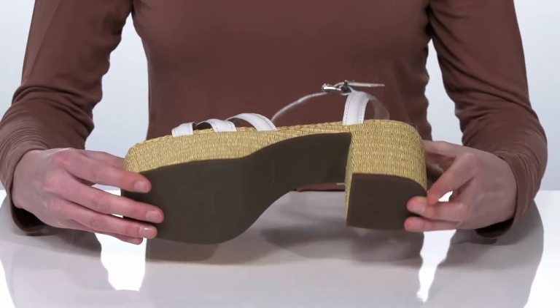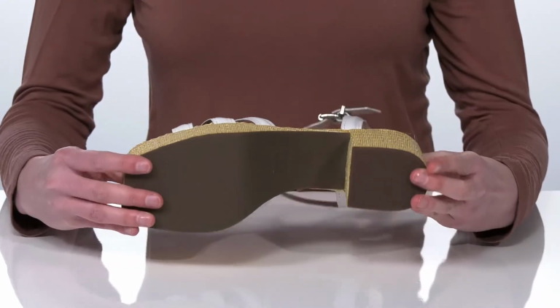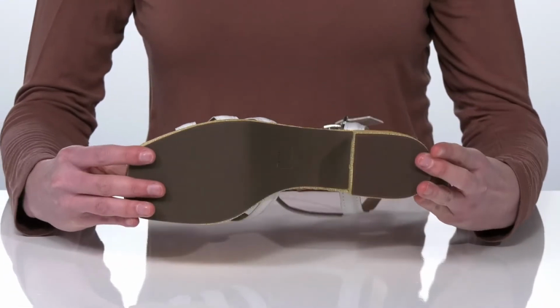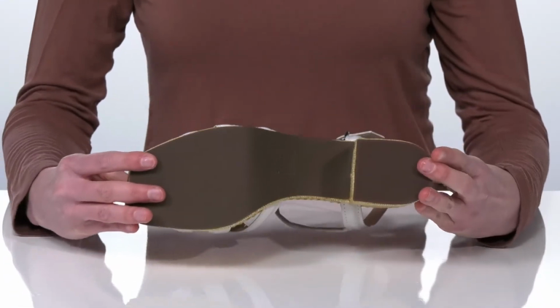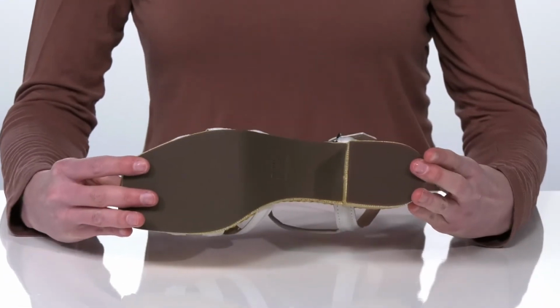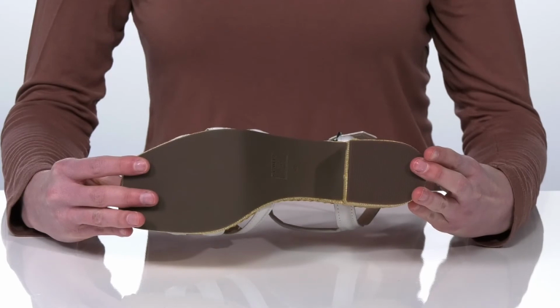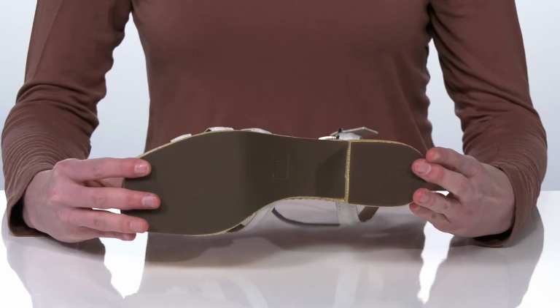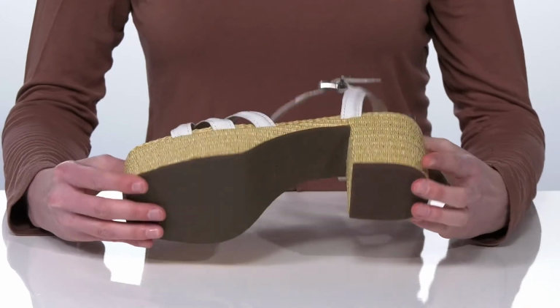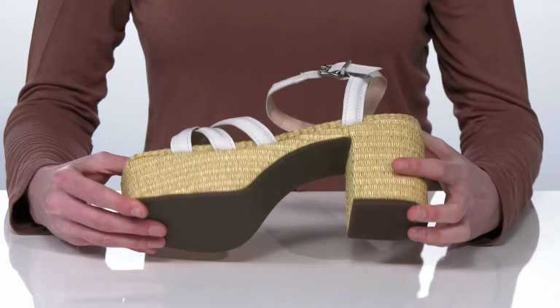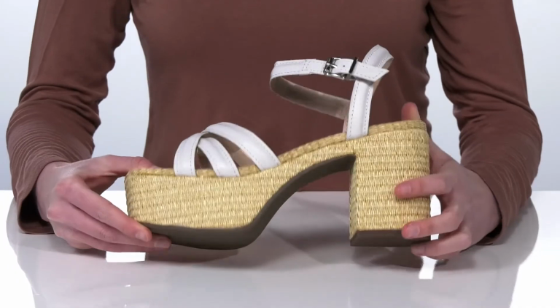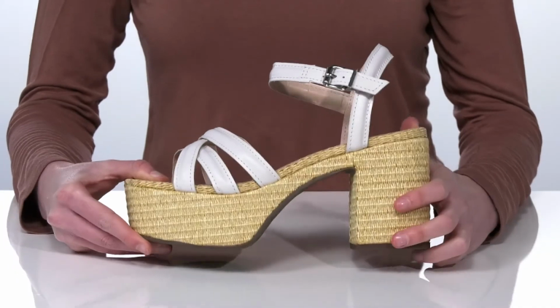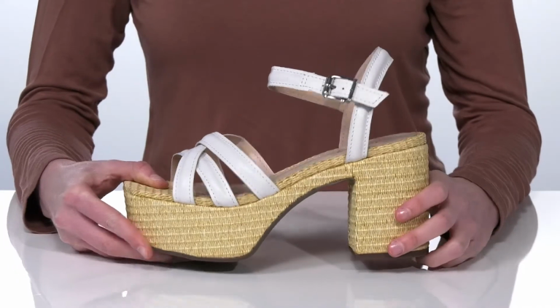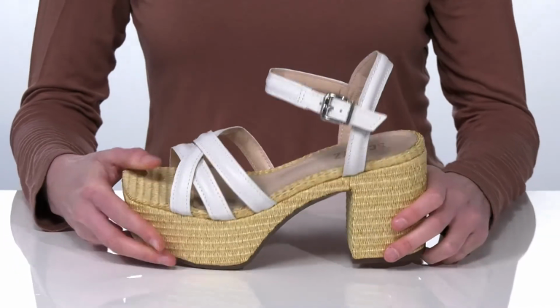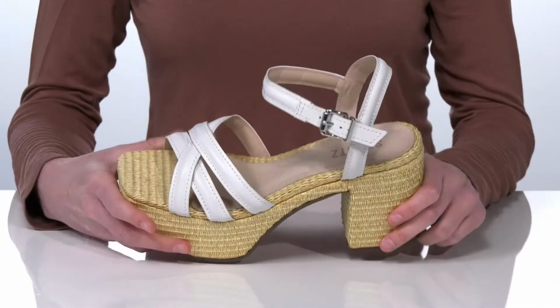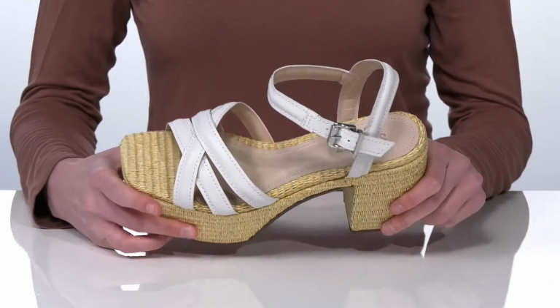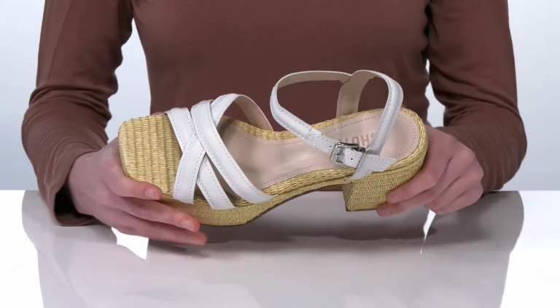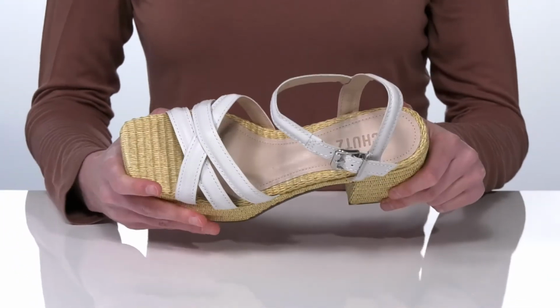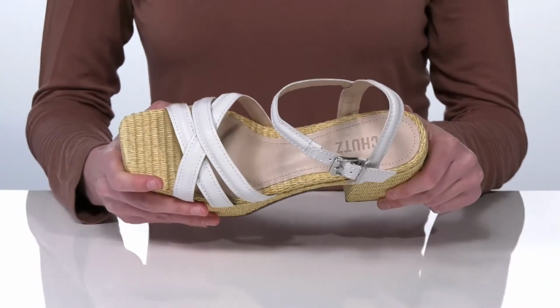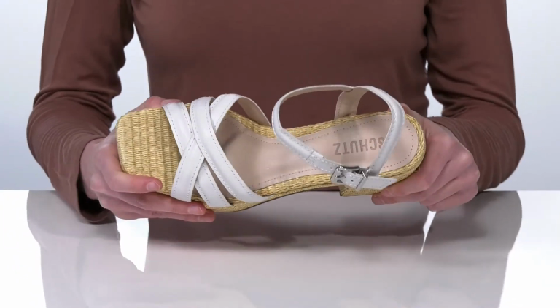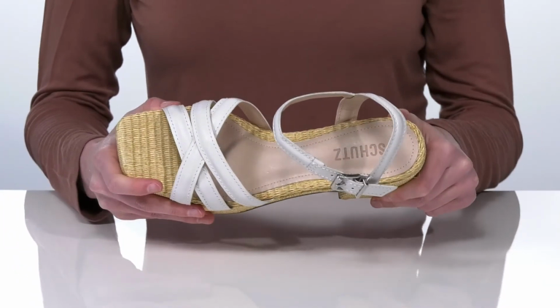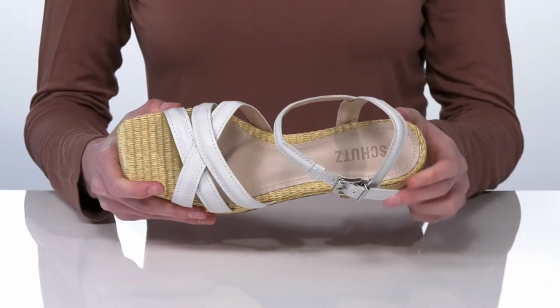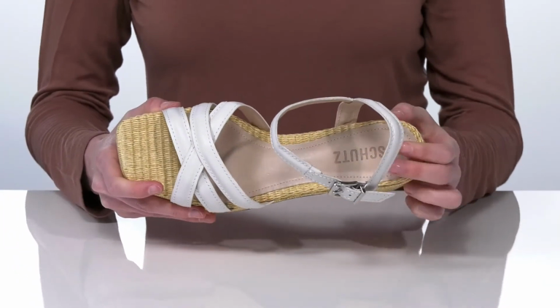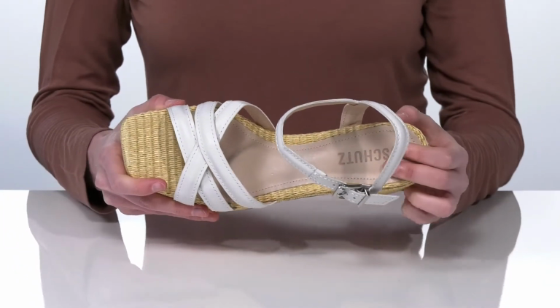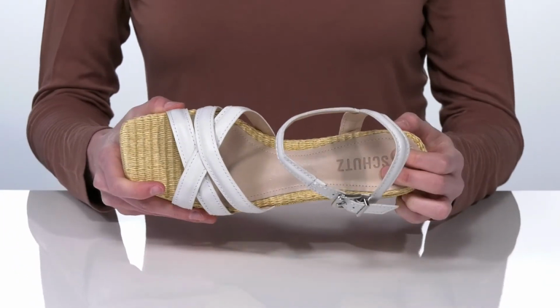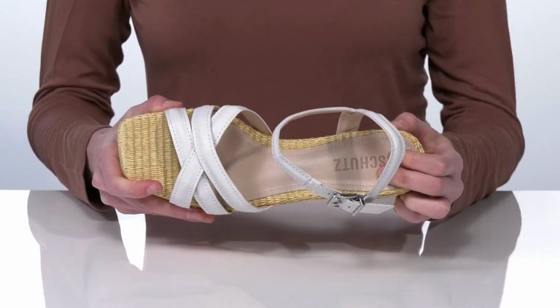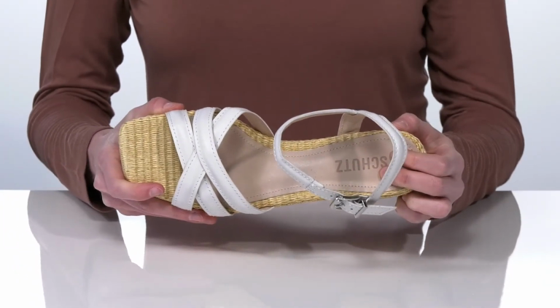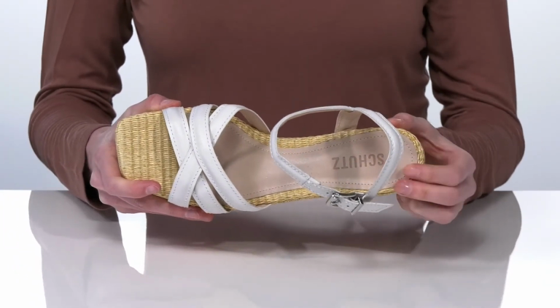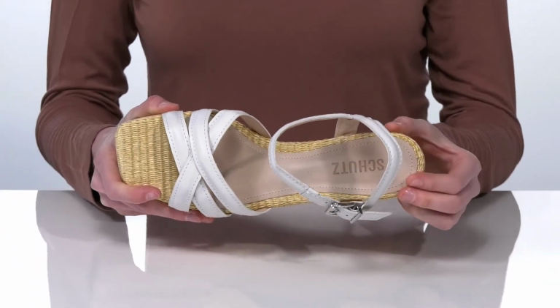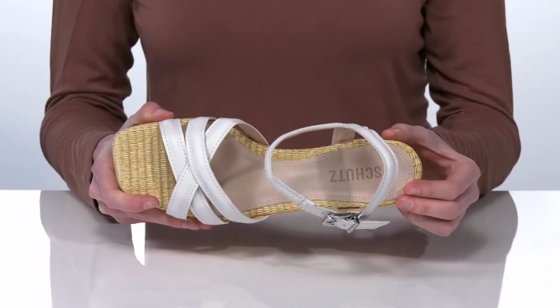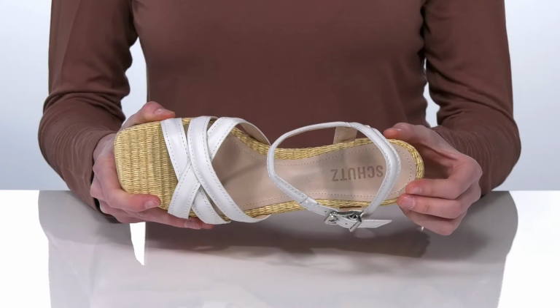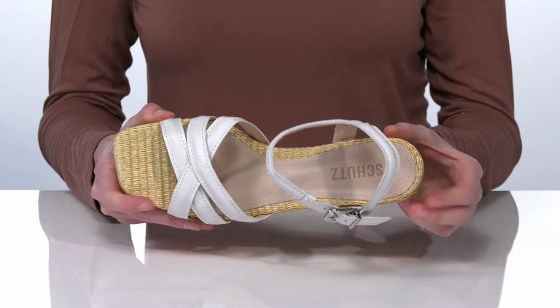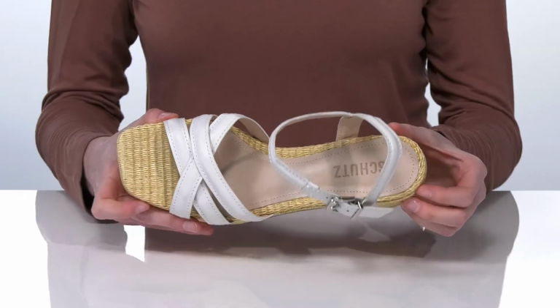They have a textured outsole underneath, and inside is leather lined with a lightly padded footbed.